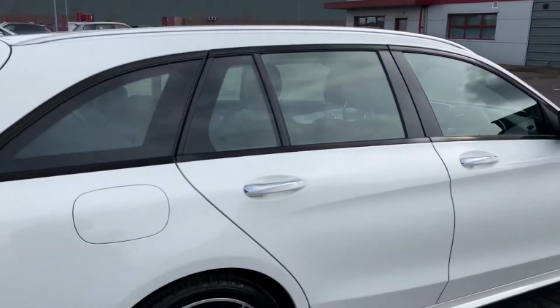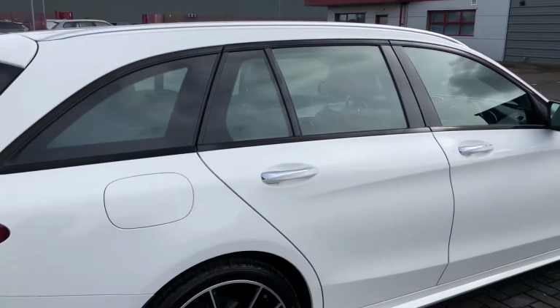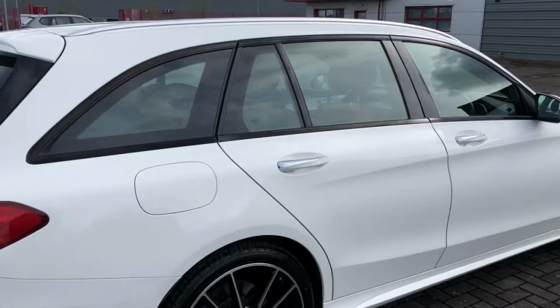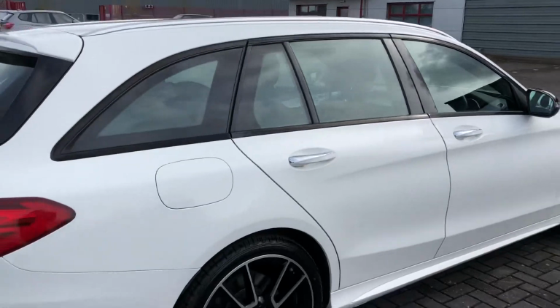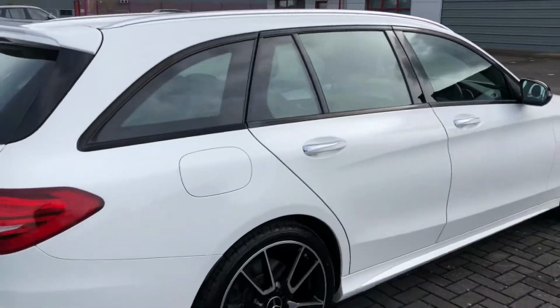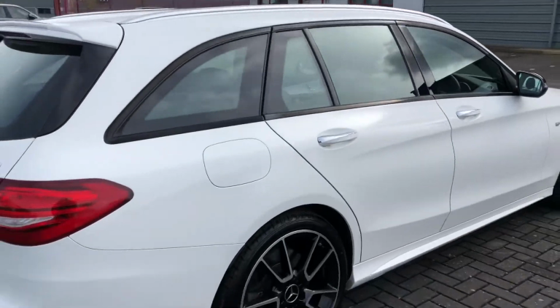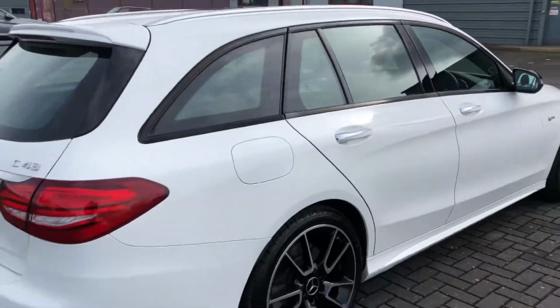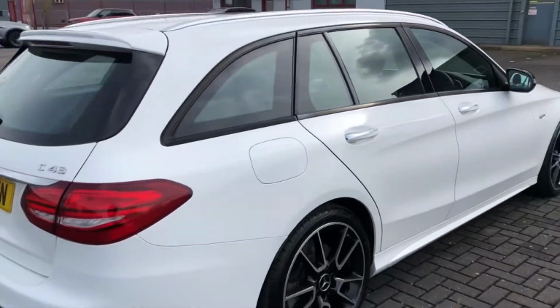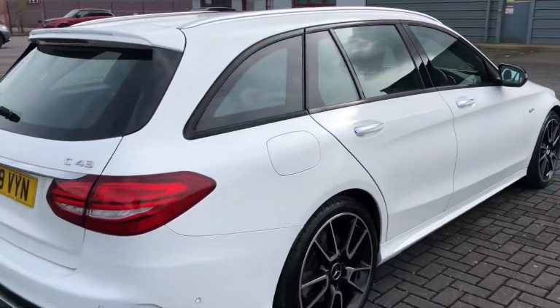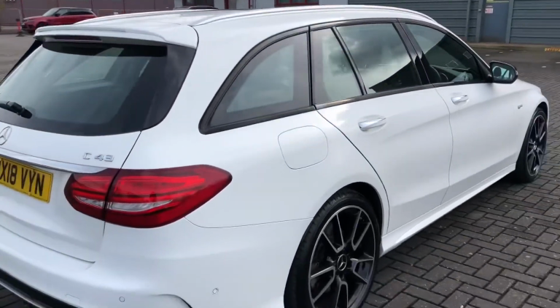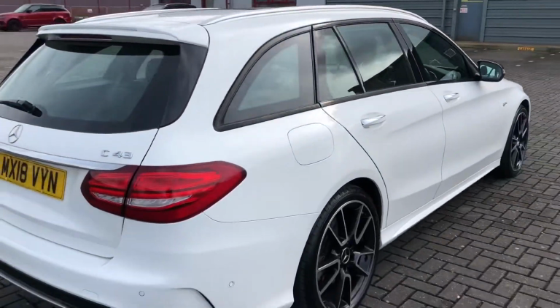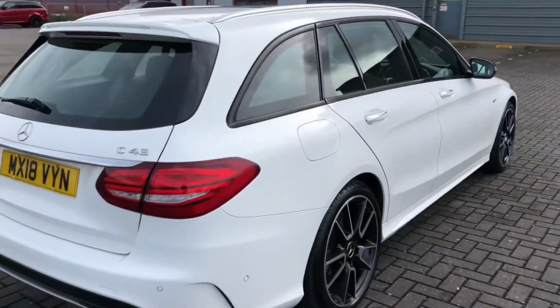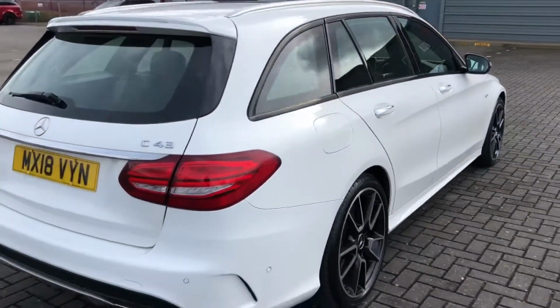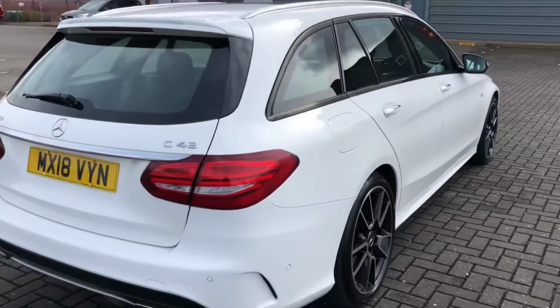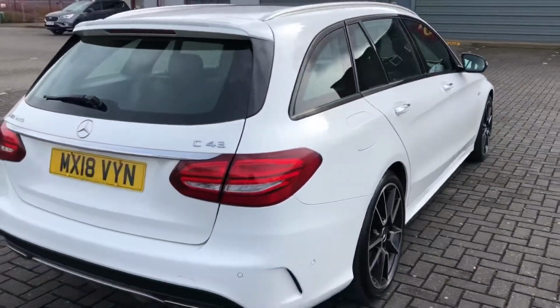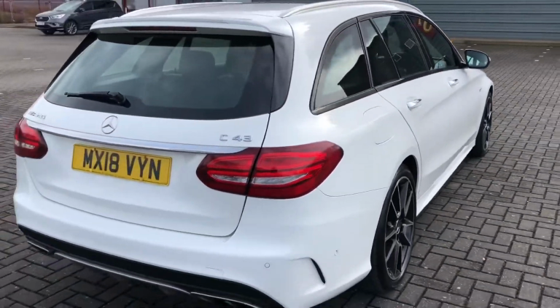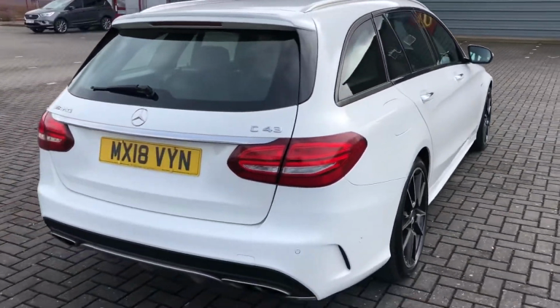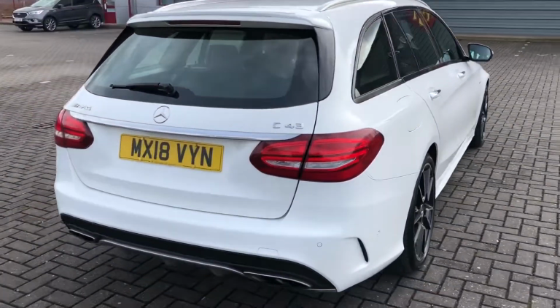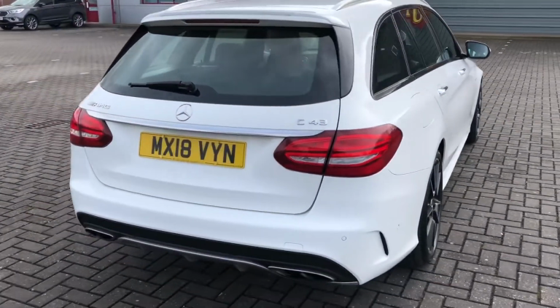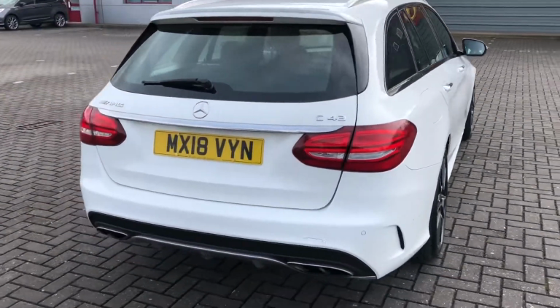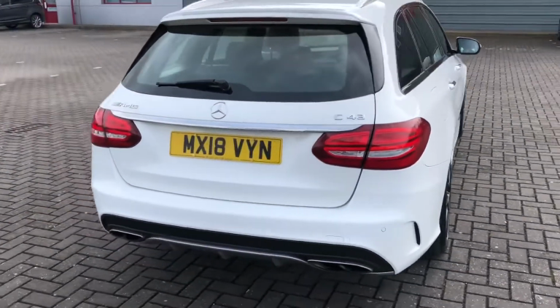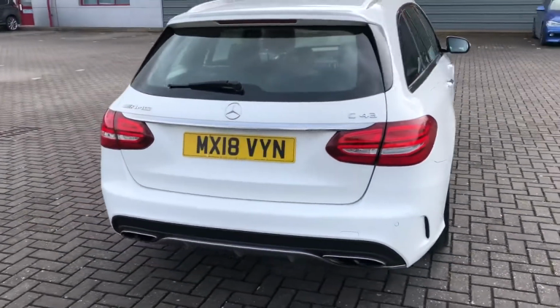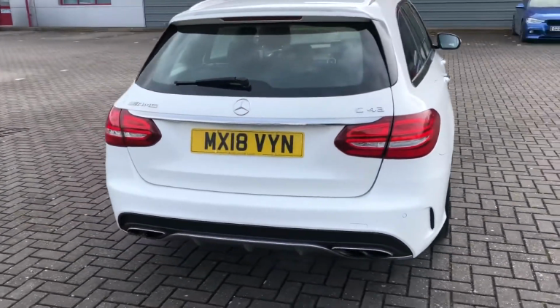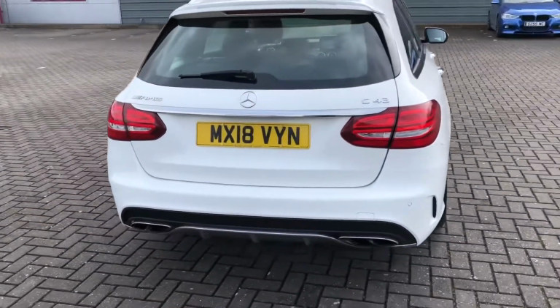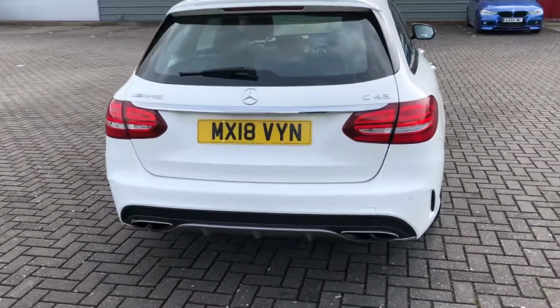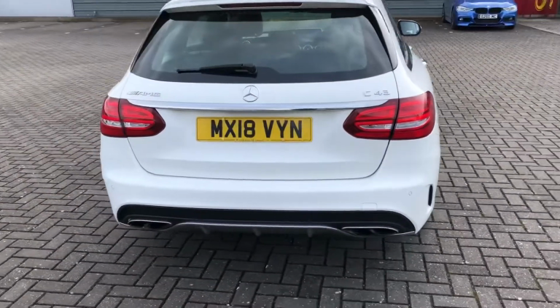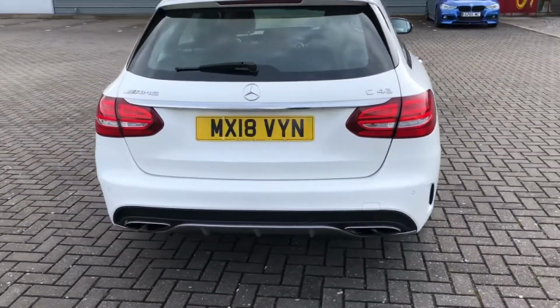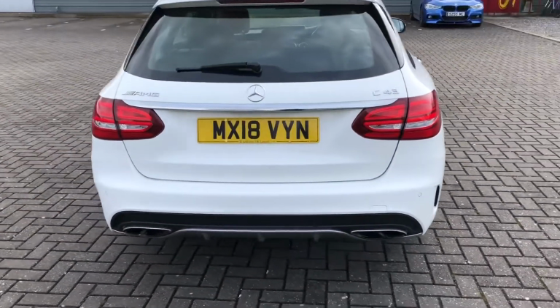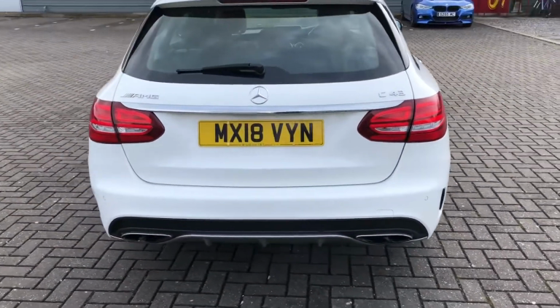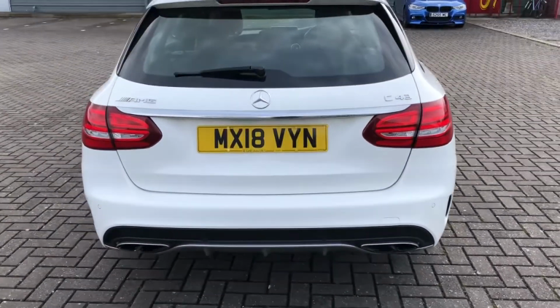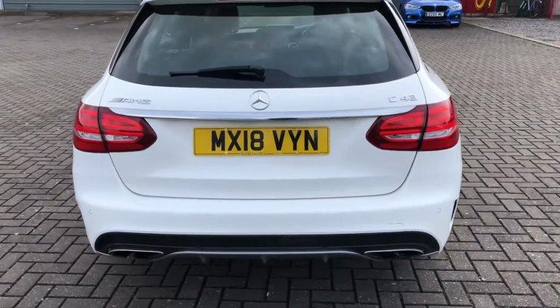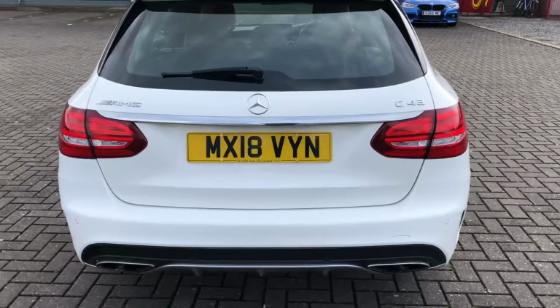You've also got tinted glass on the windows which makes possessions in the rear seats and the boot that much more safe.